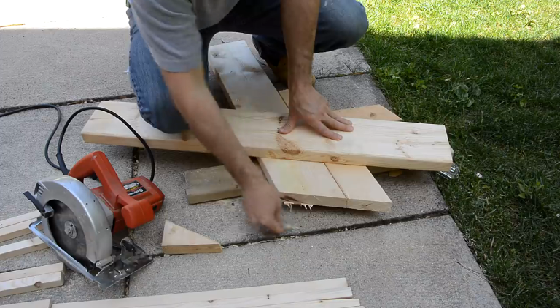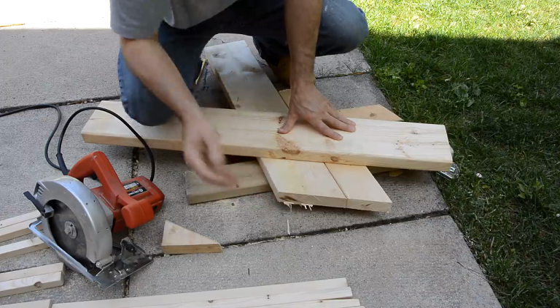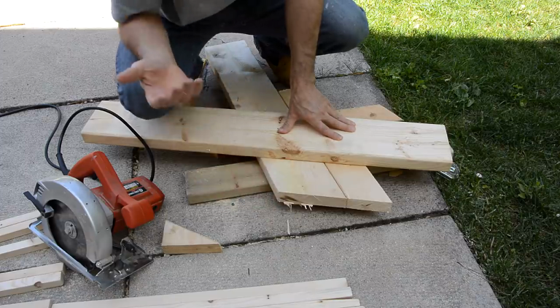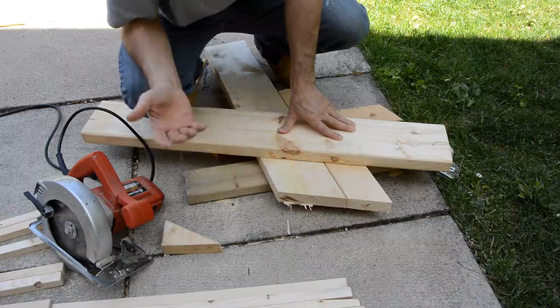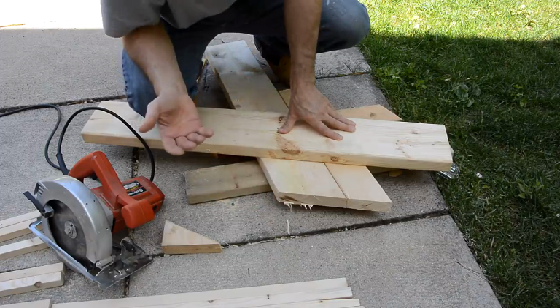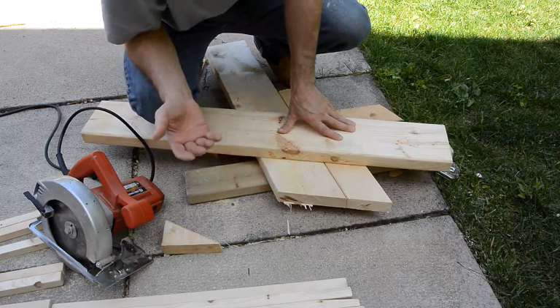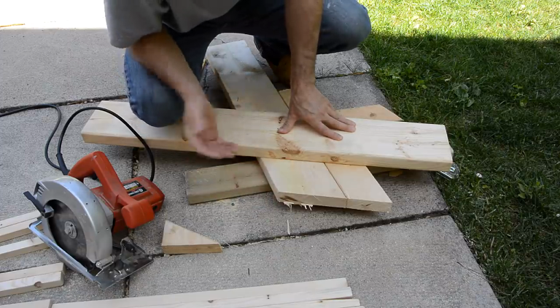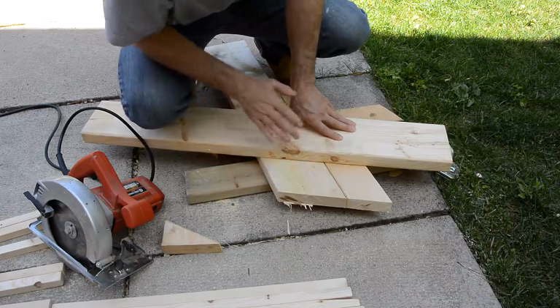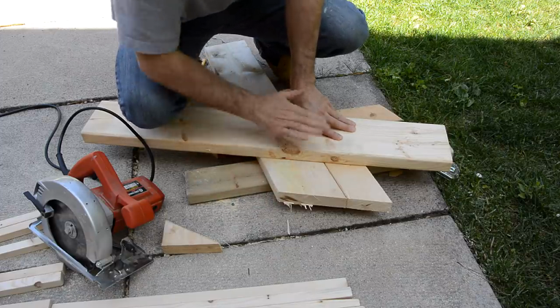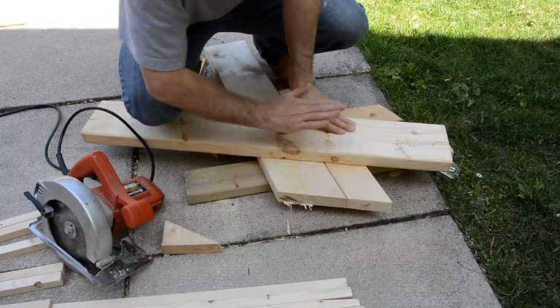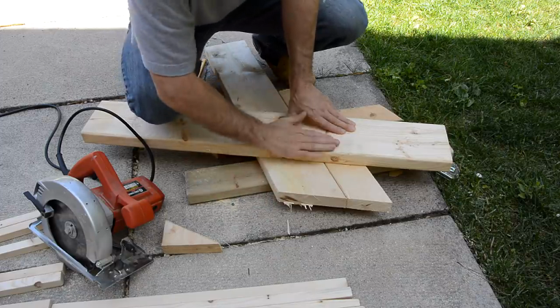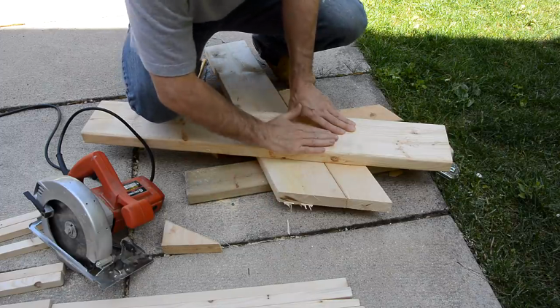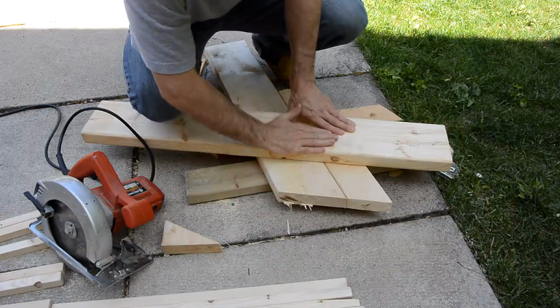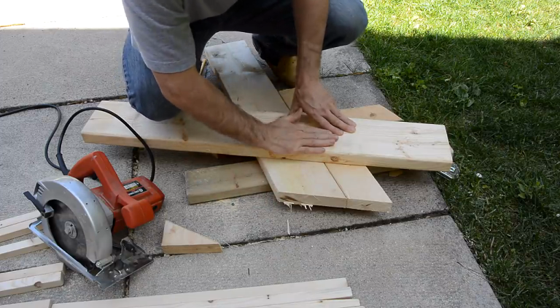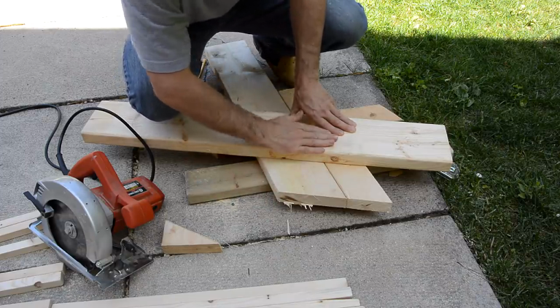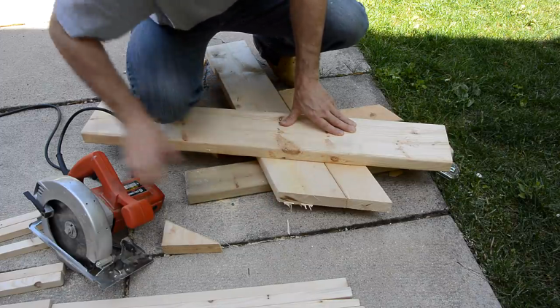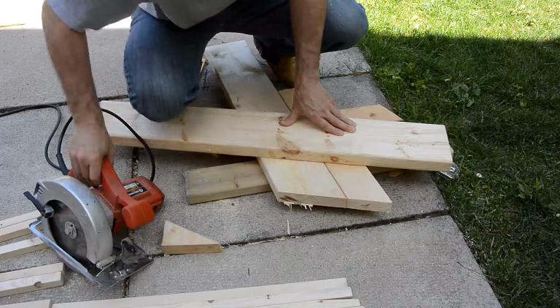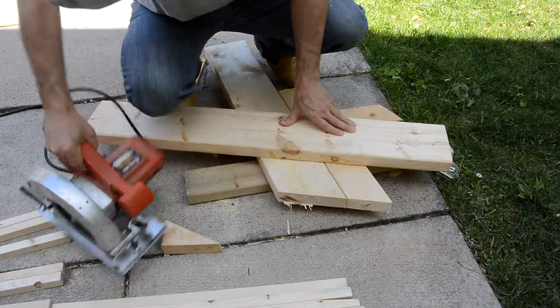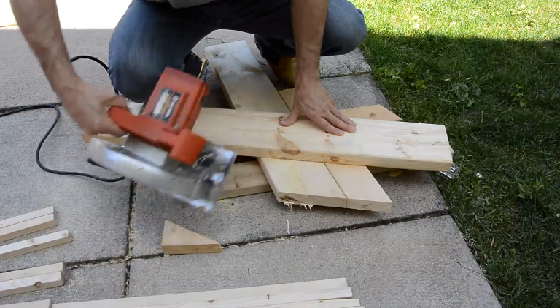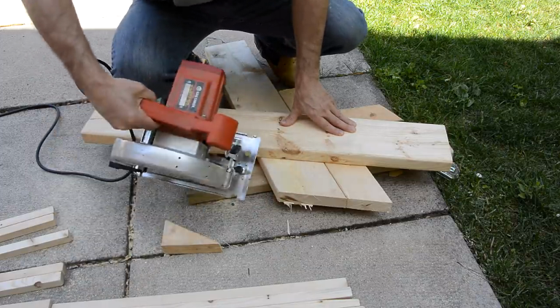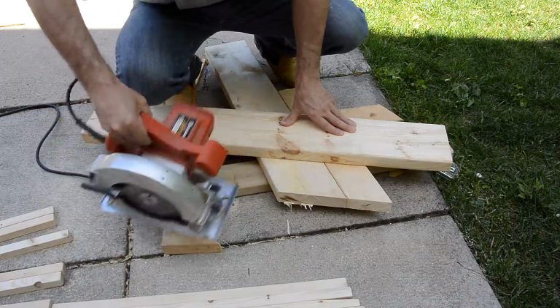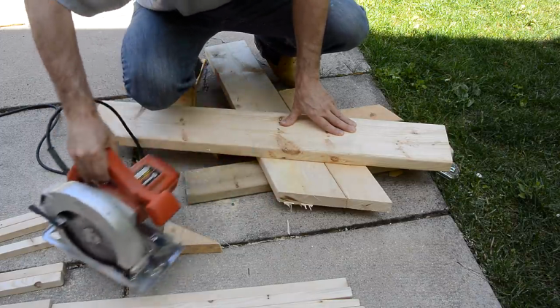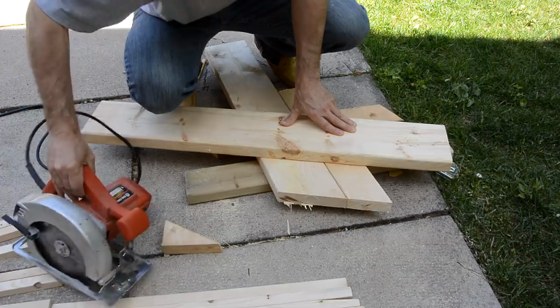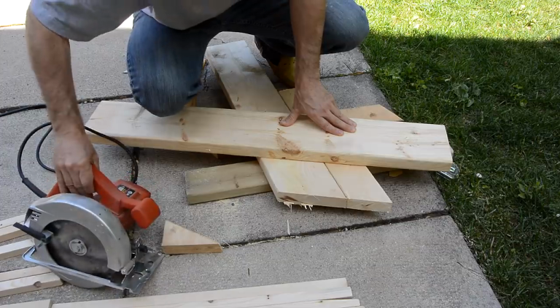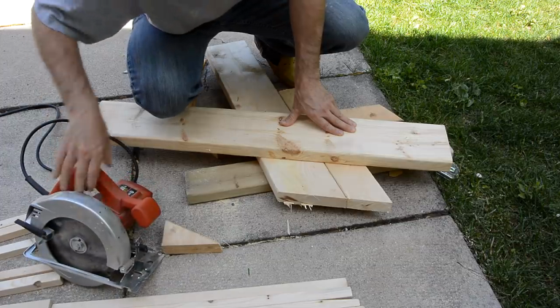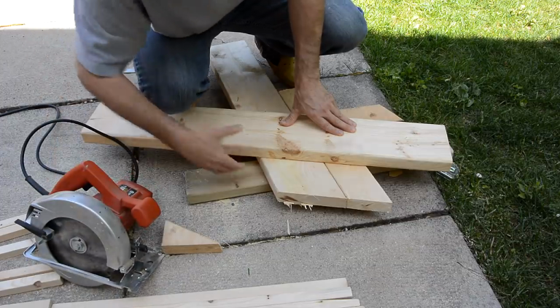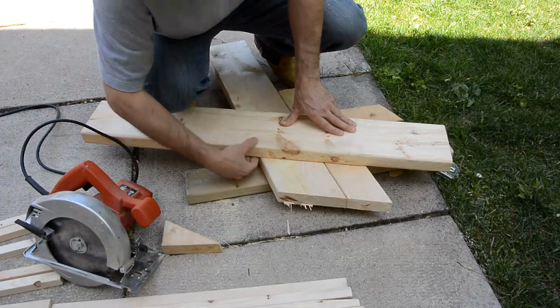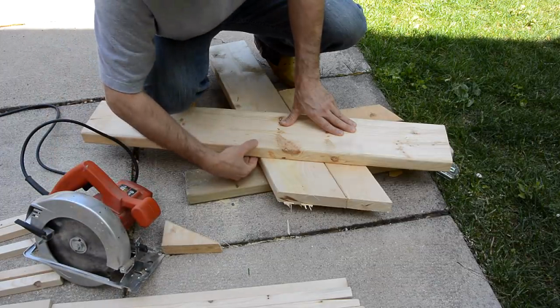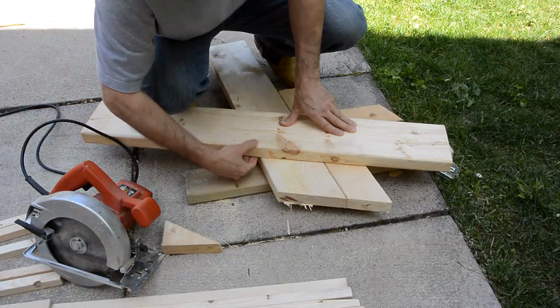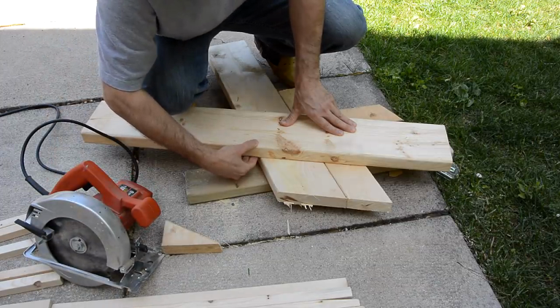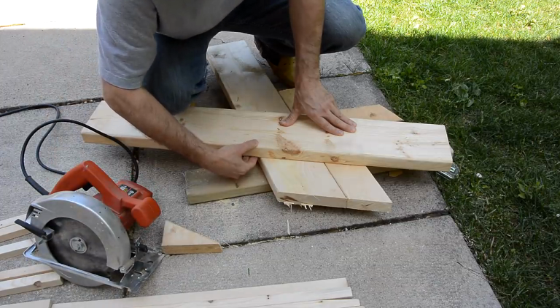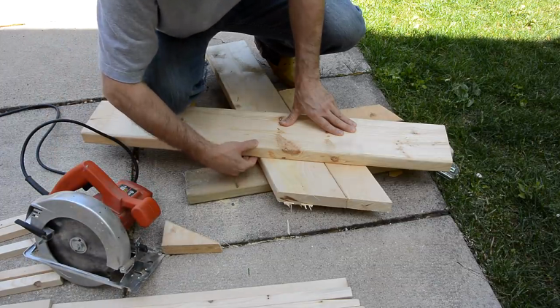I couldn't quite cut deep enough because this piece of wood hits the motor, so if you make one of these, use a thinner piece of lumber for the guide.